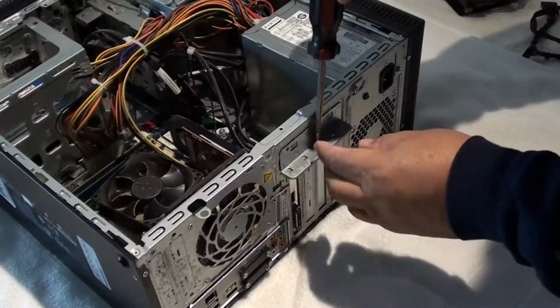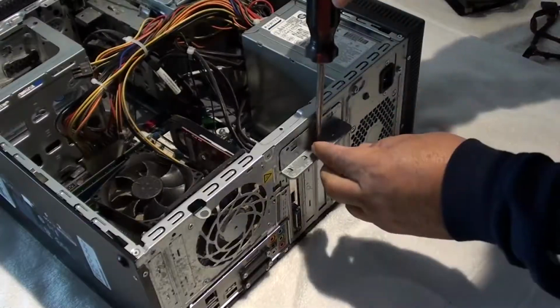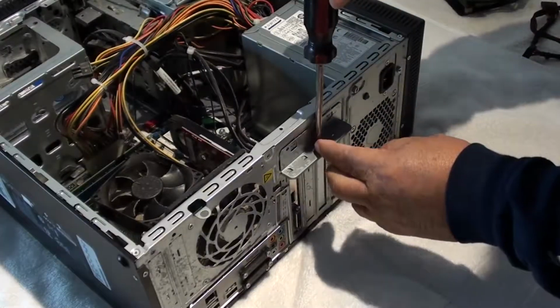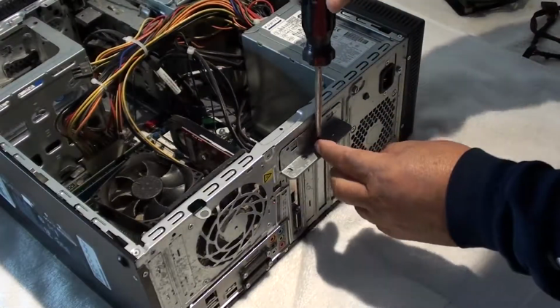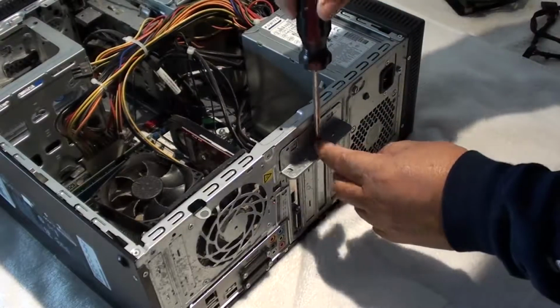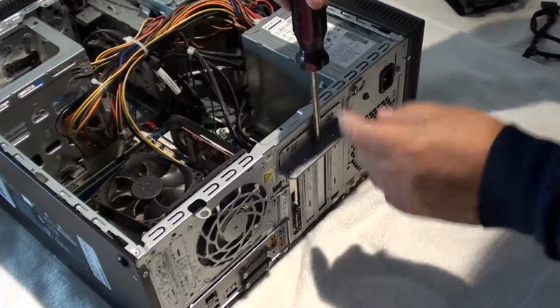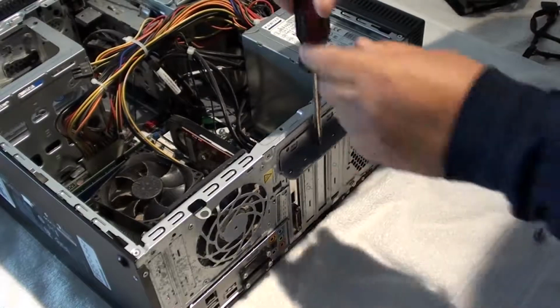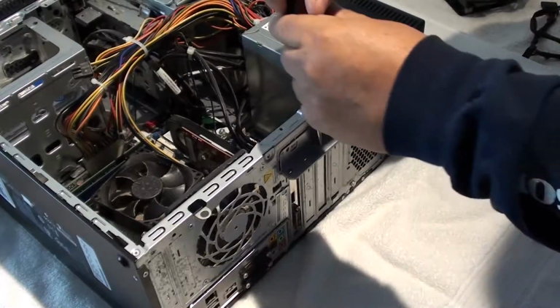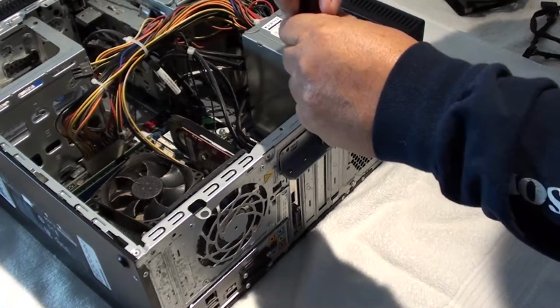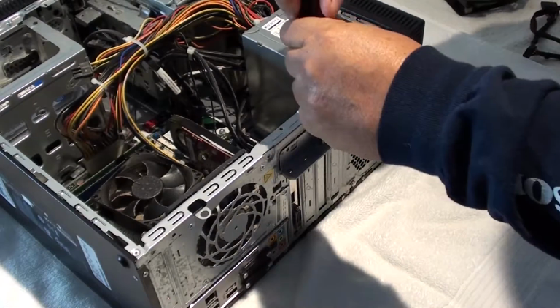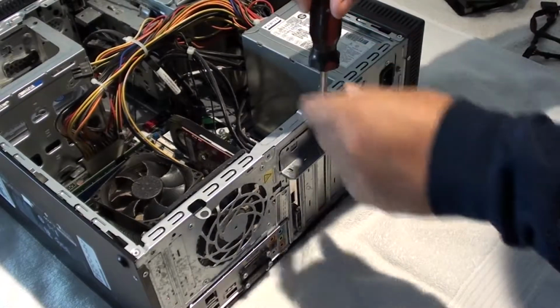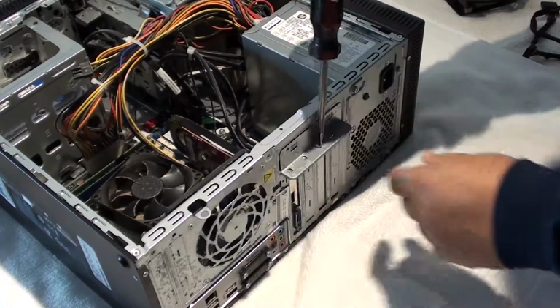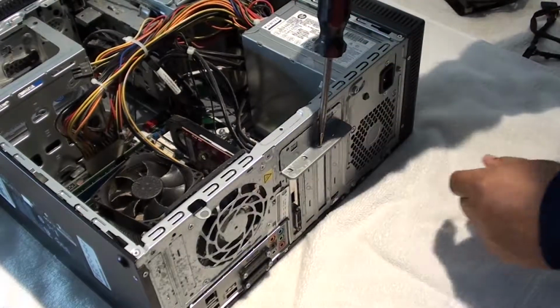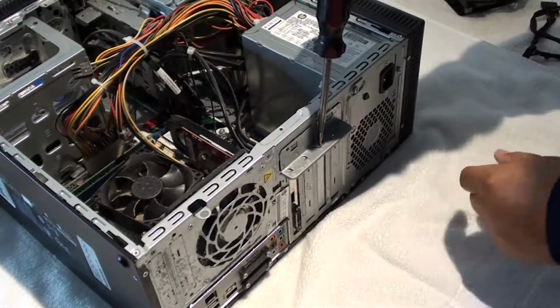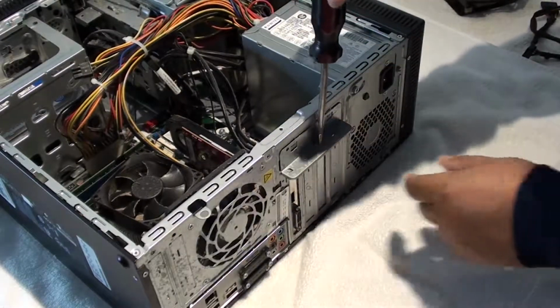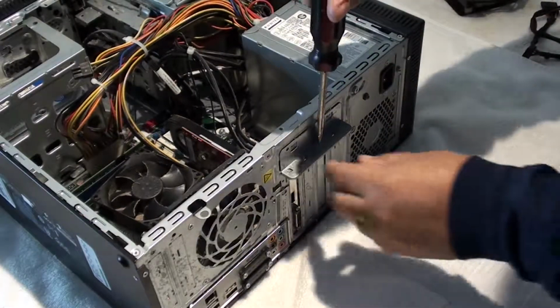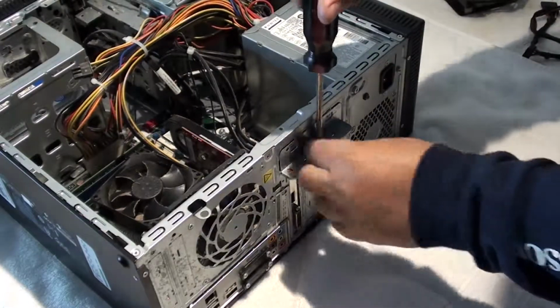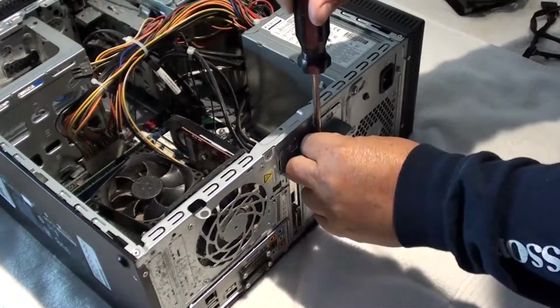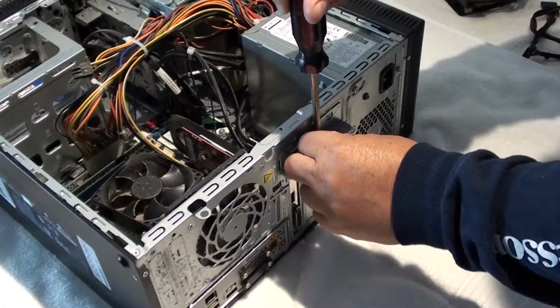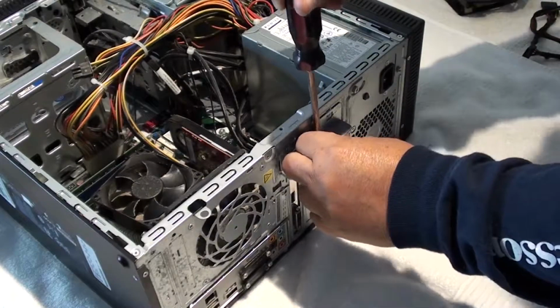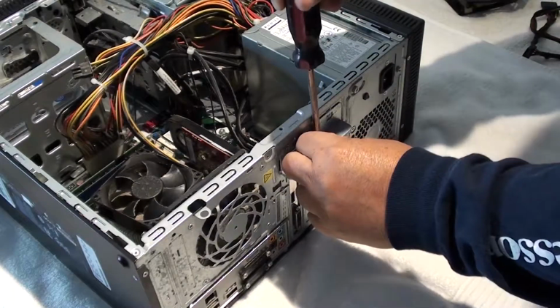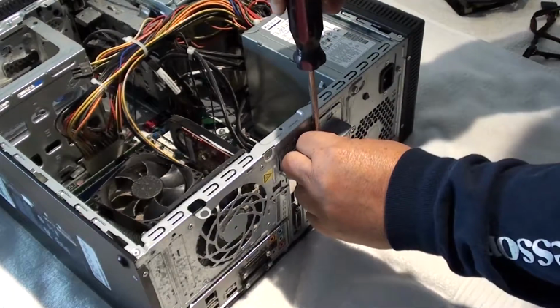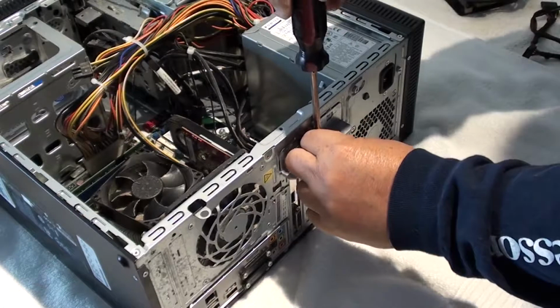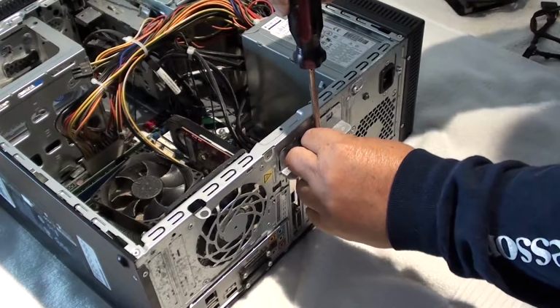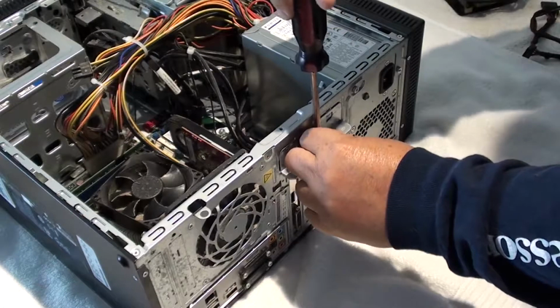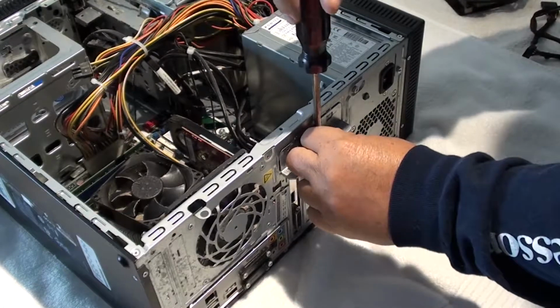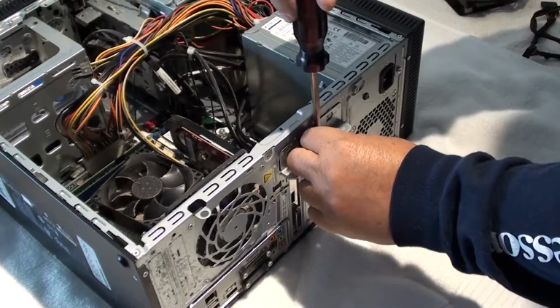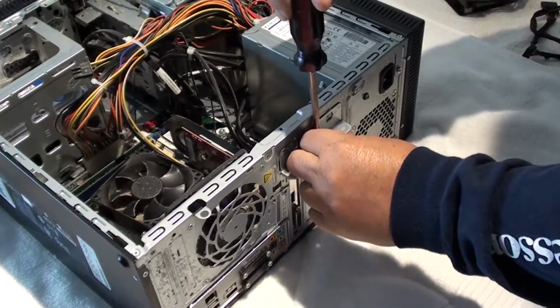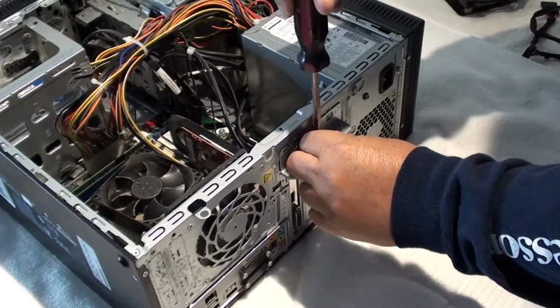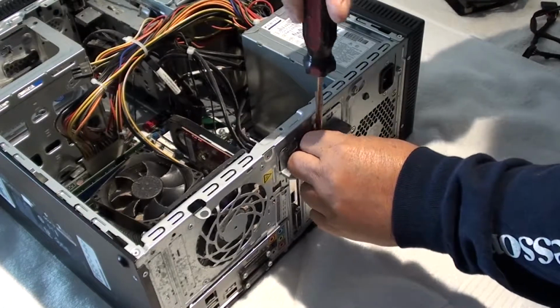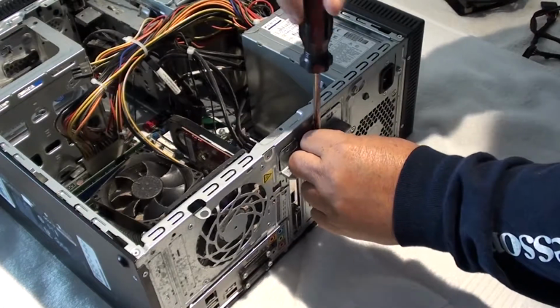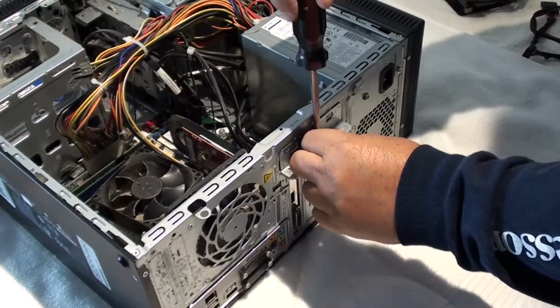The next thing we're going to do is take this screw out that secures all your cards in.